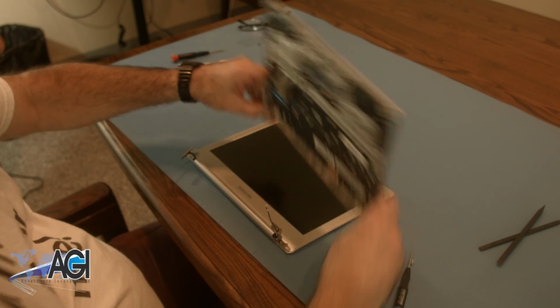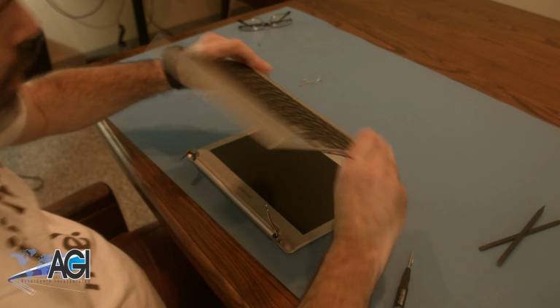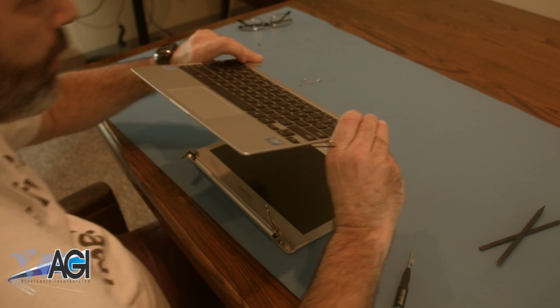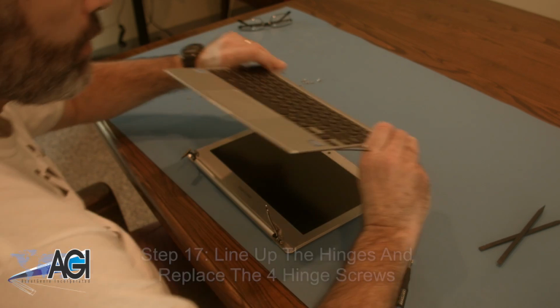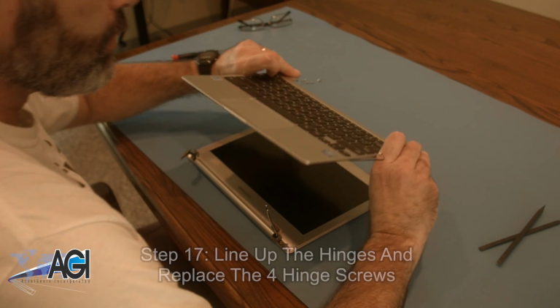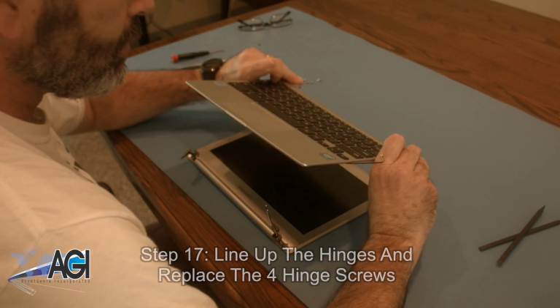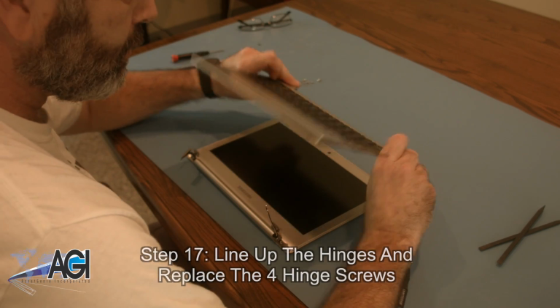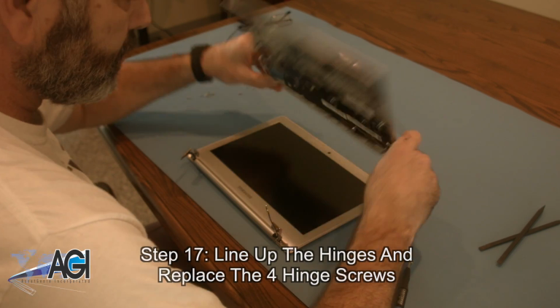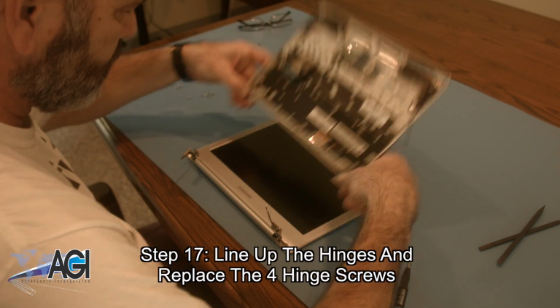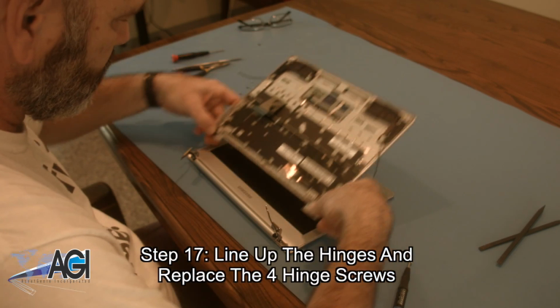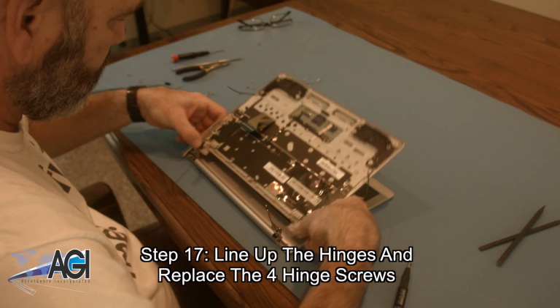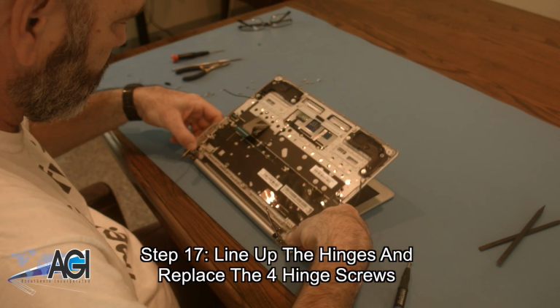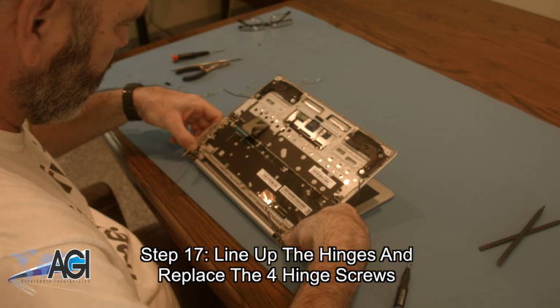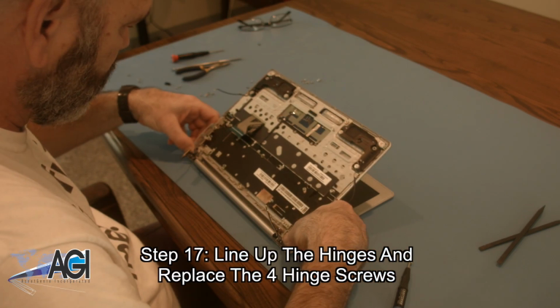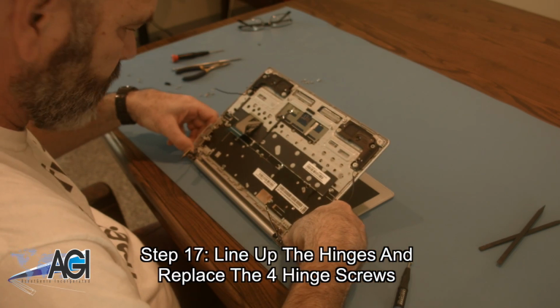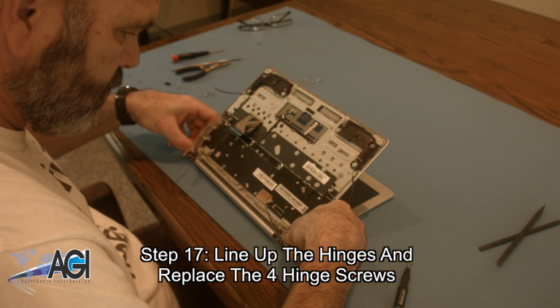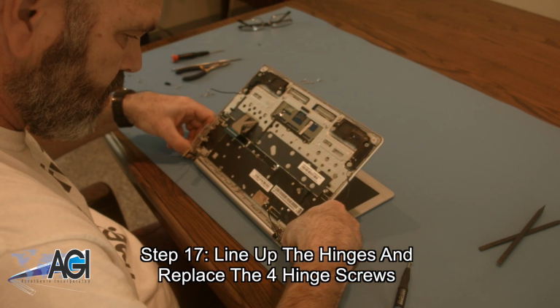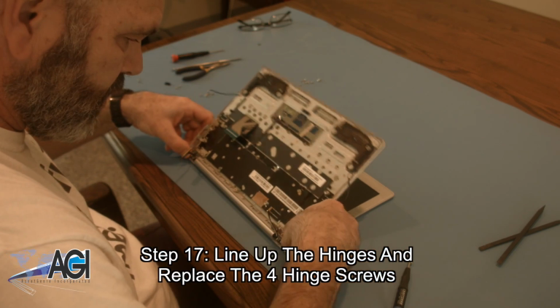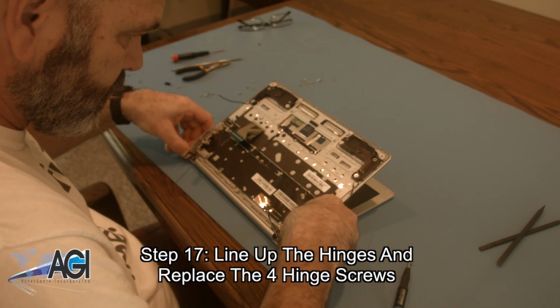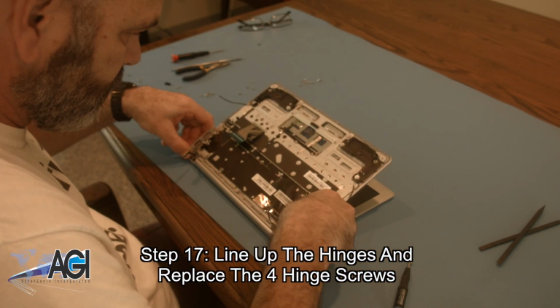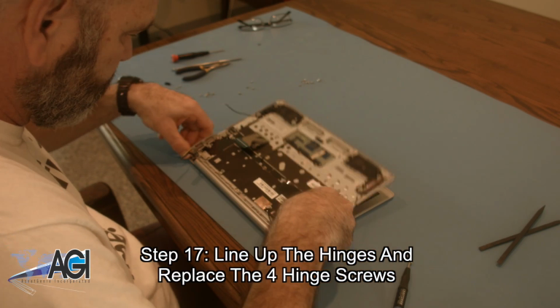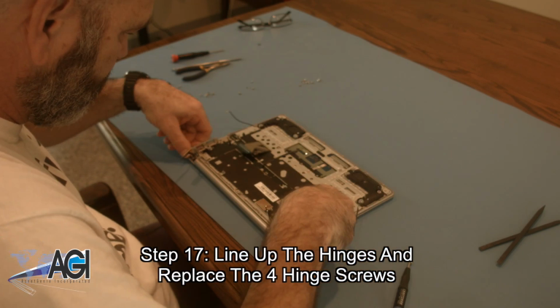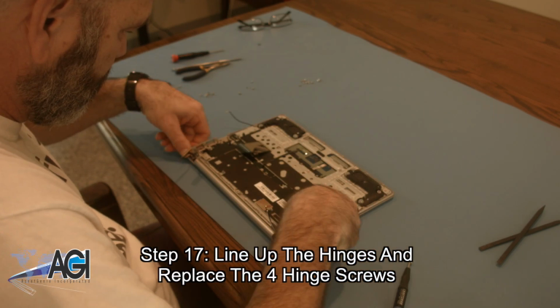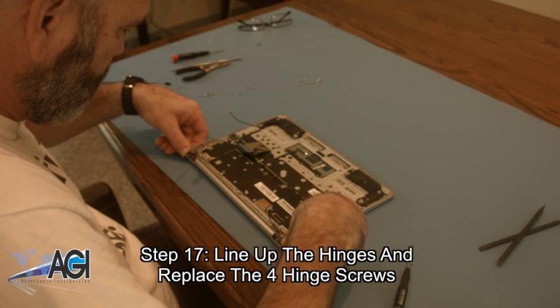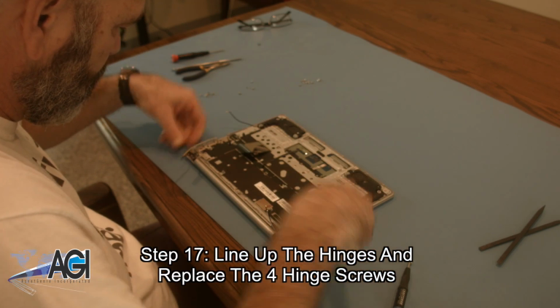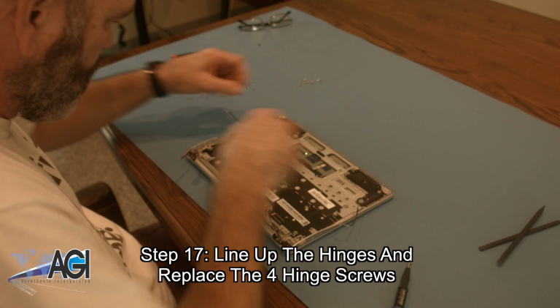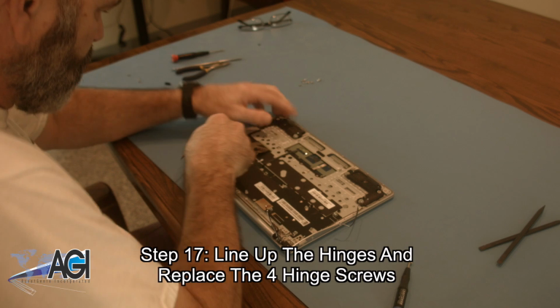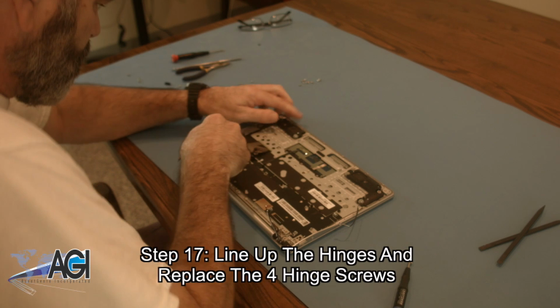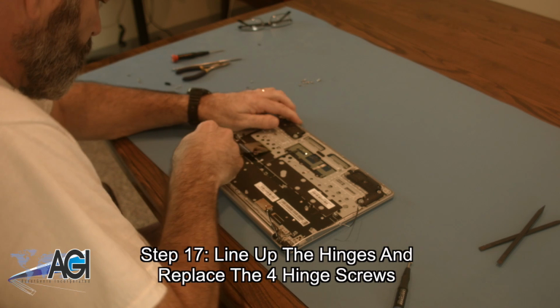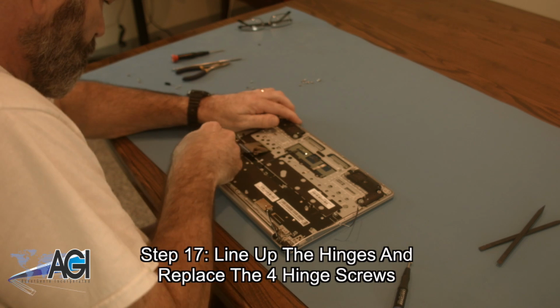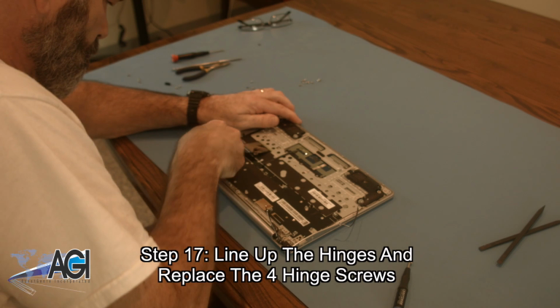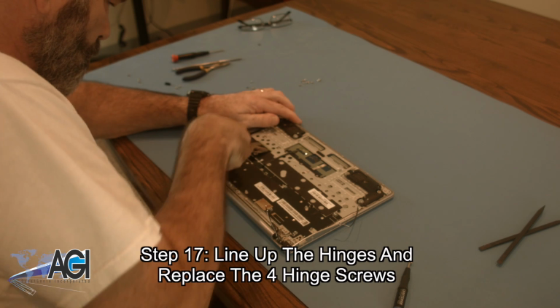The first step in the installation of your replacement palm rest assembly will be to line up the hinges and replace the four hinge screws.